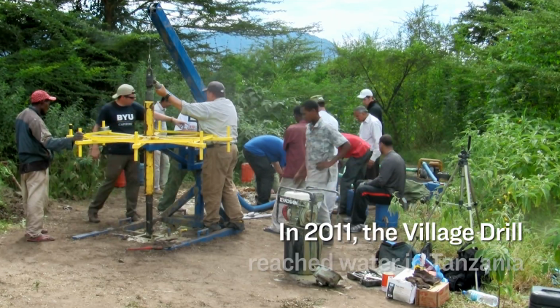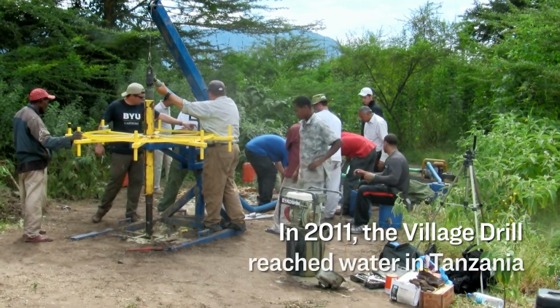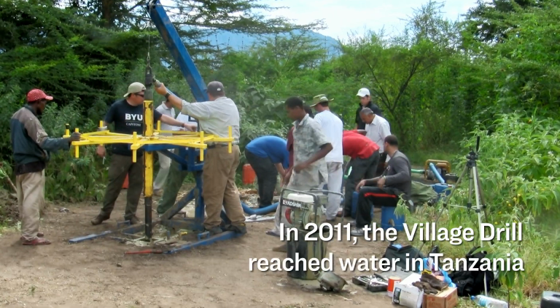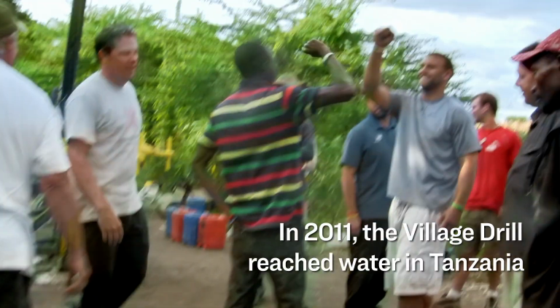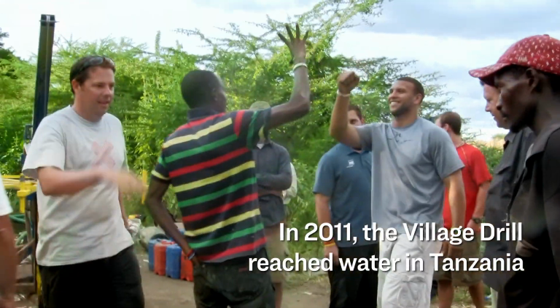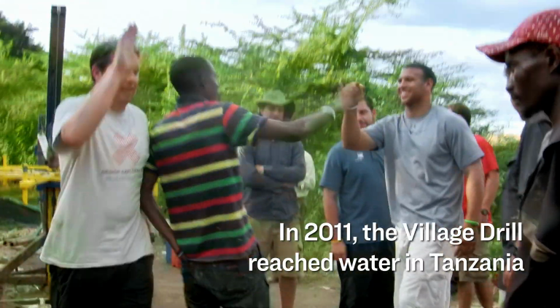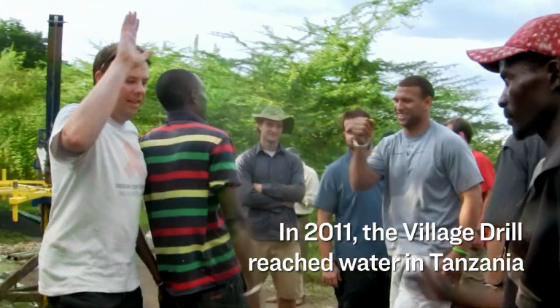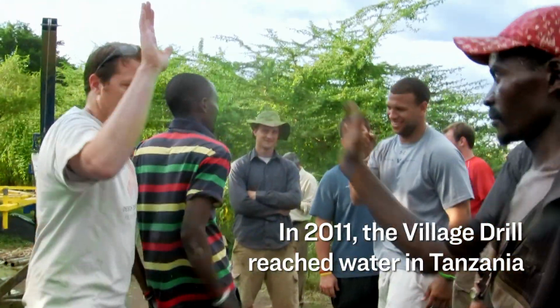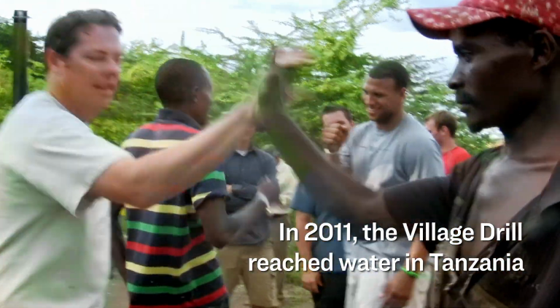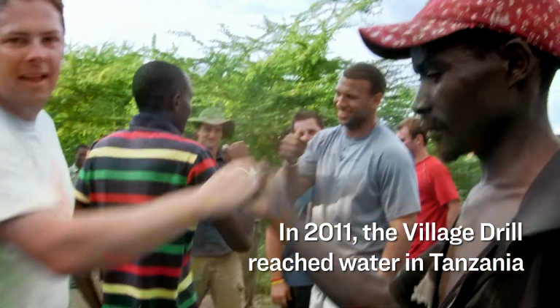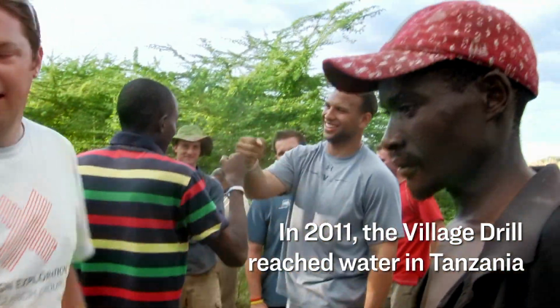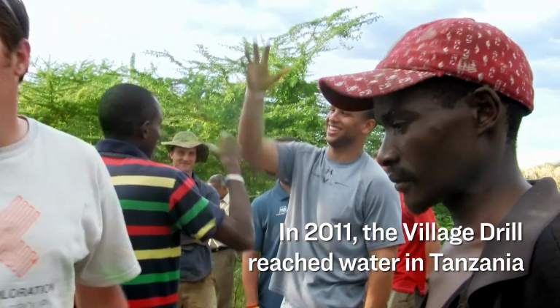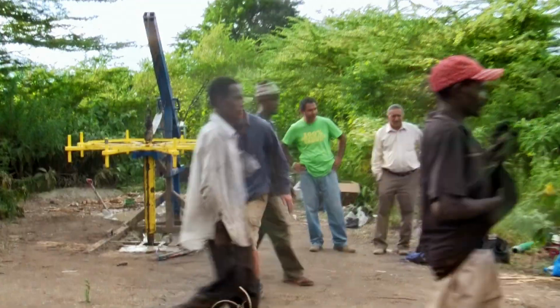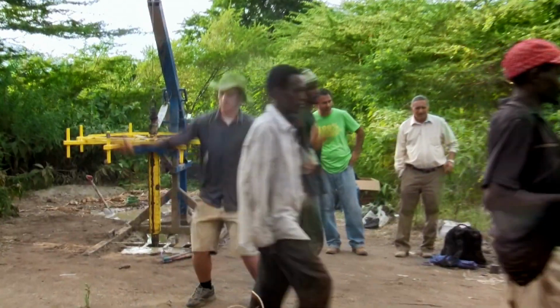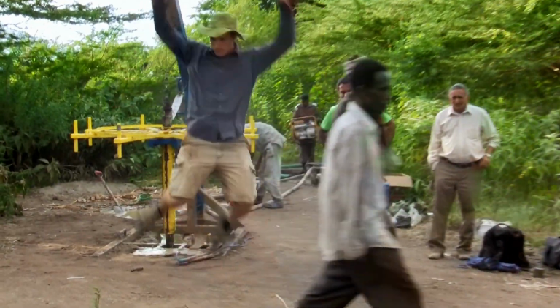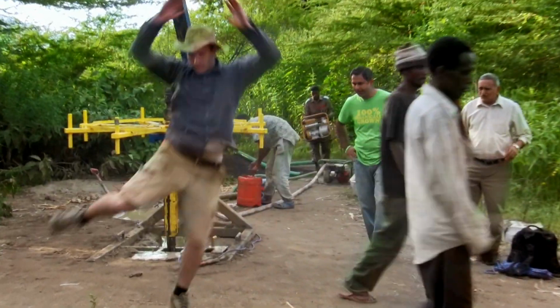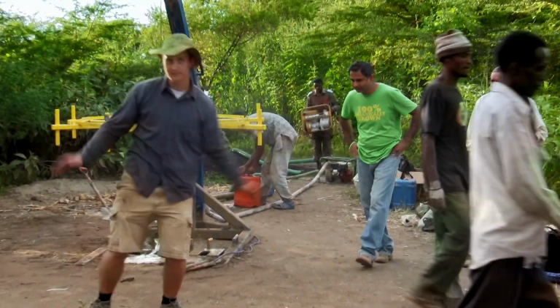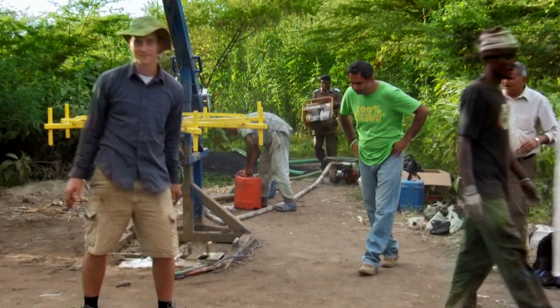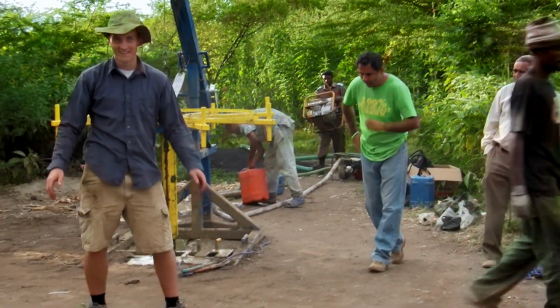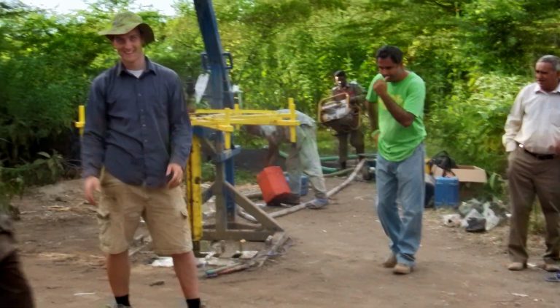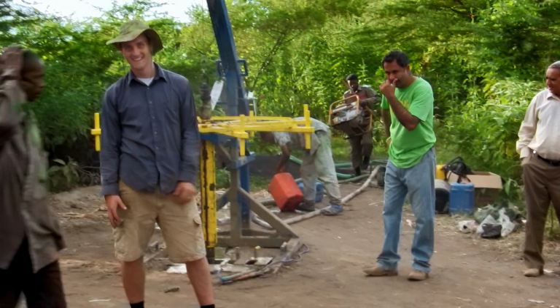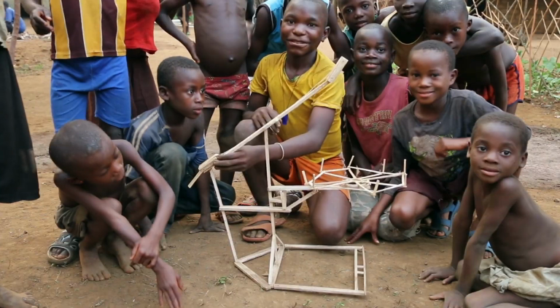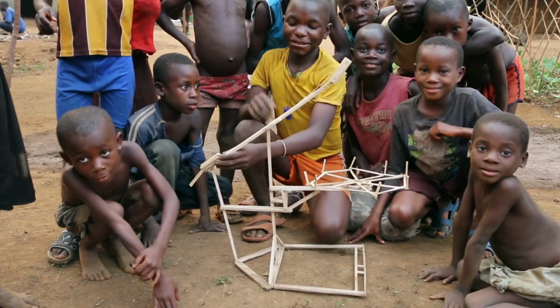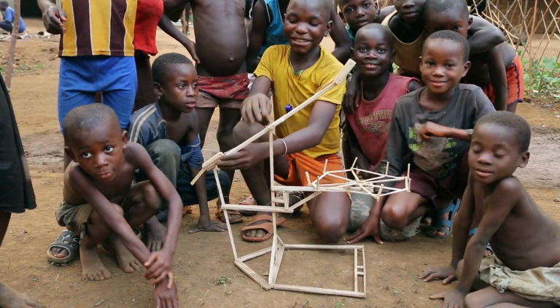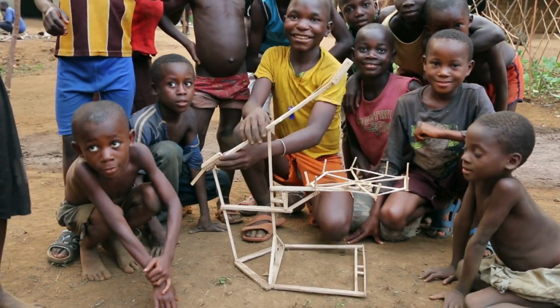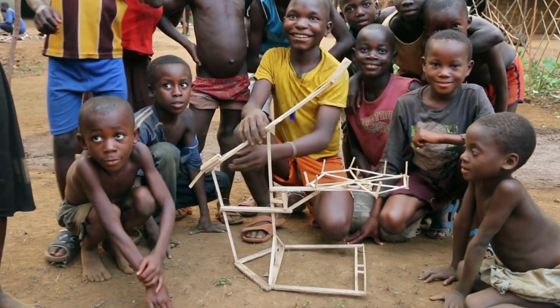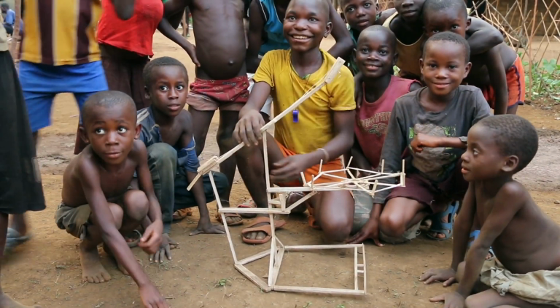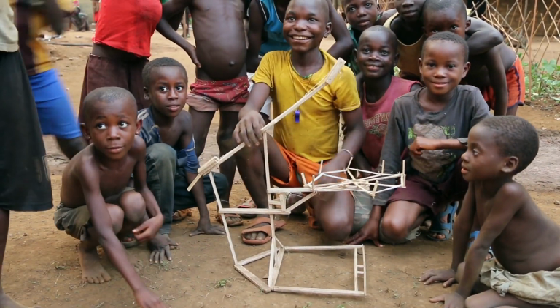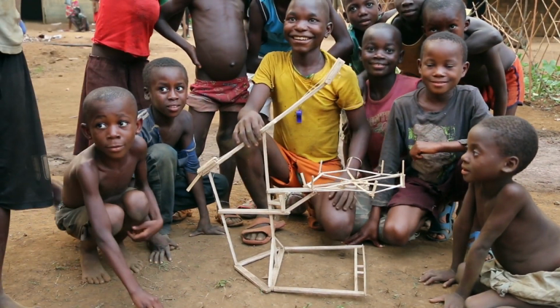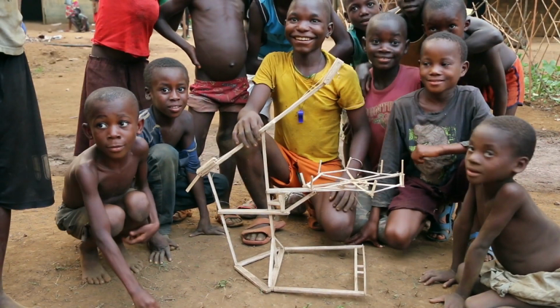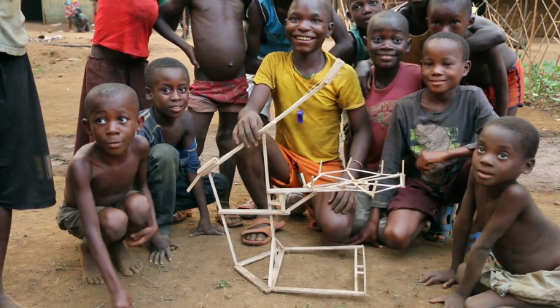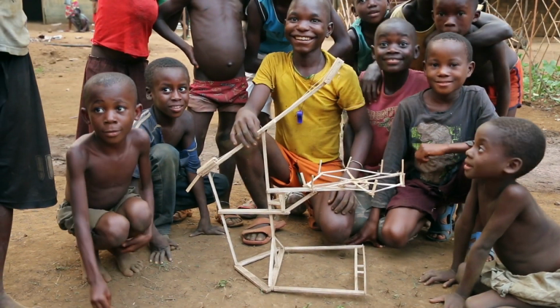That's it! The Village Drill design is simple — it's a fraction of the cost.